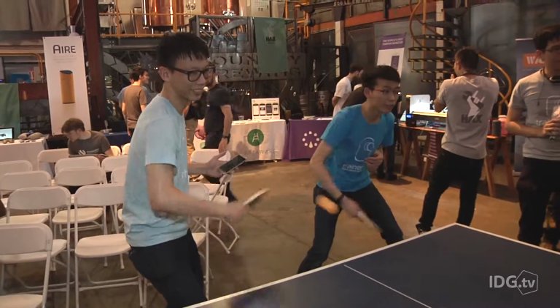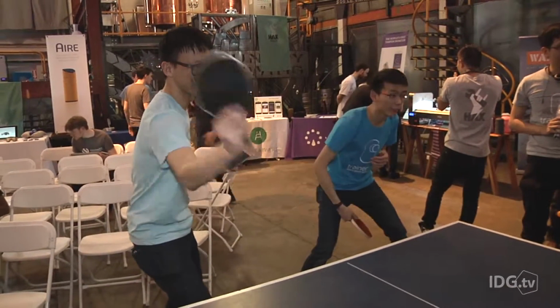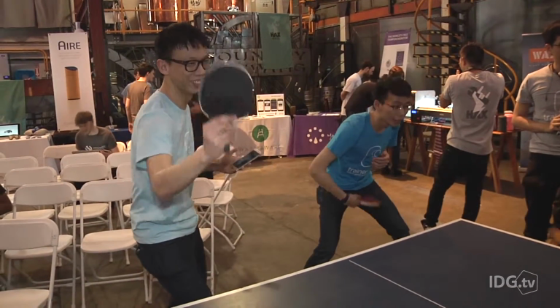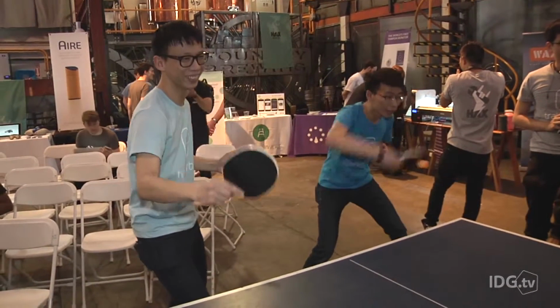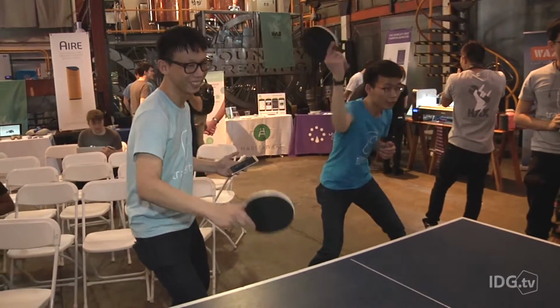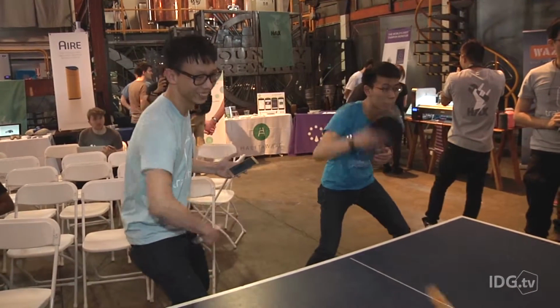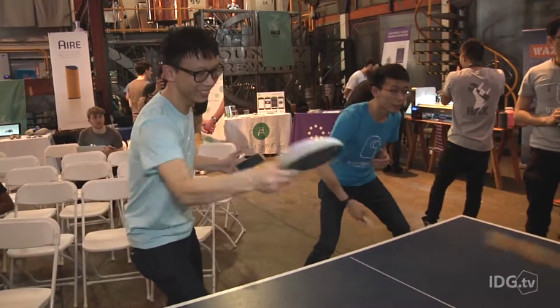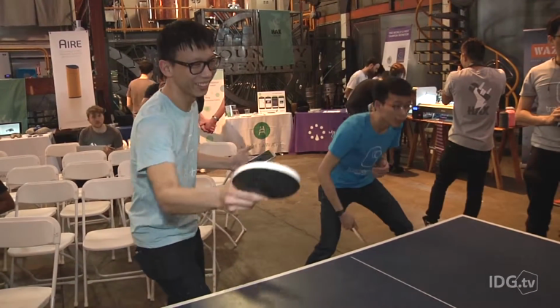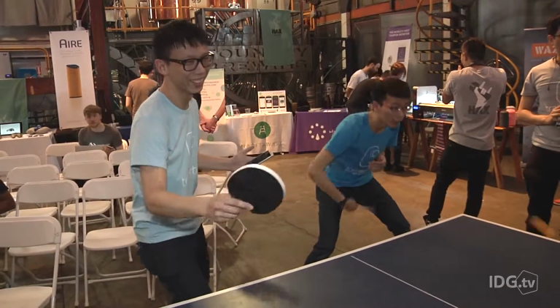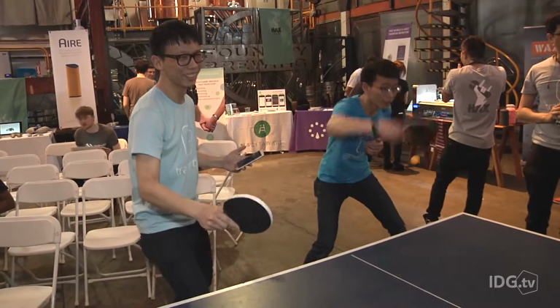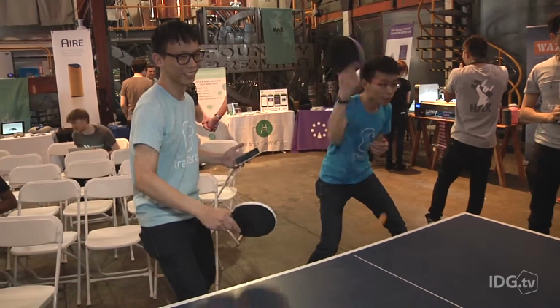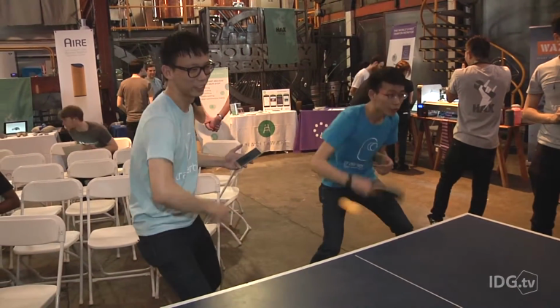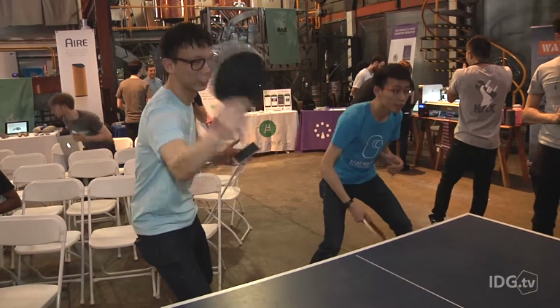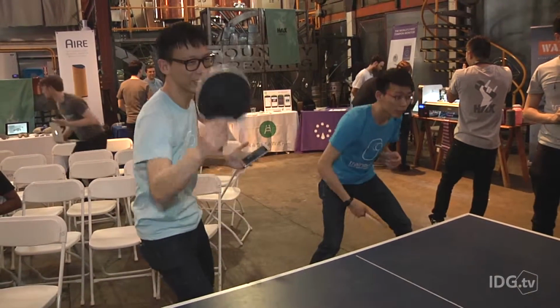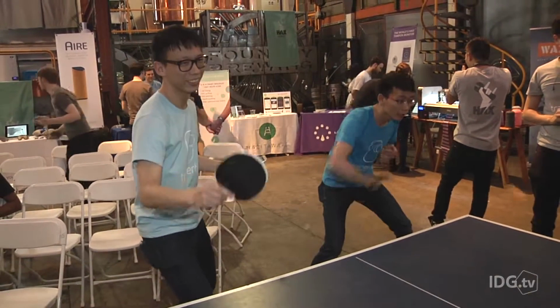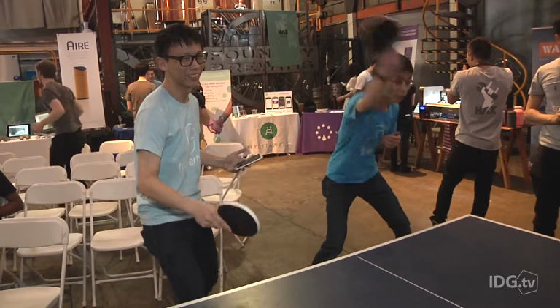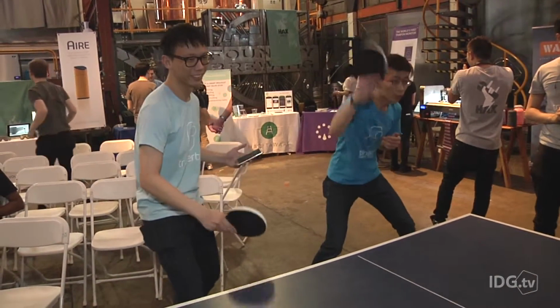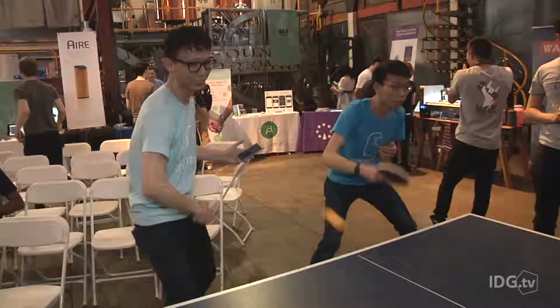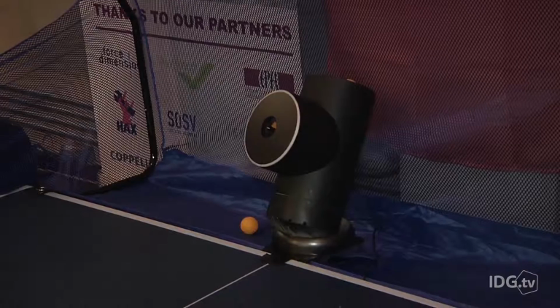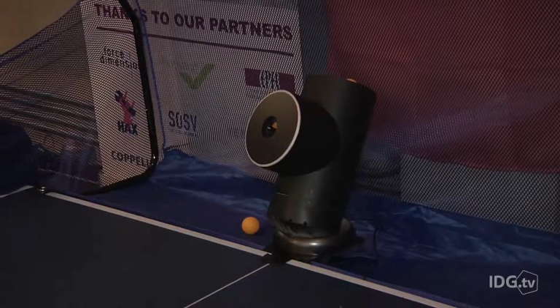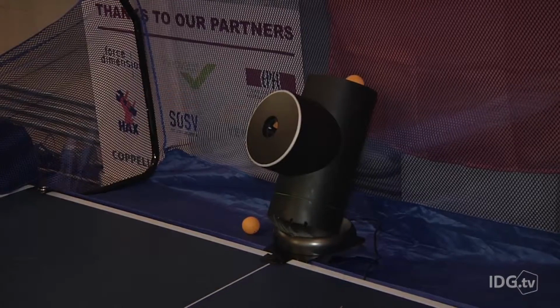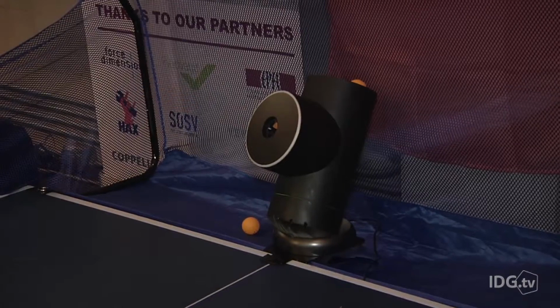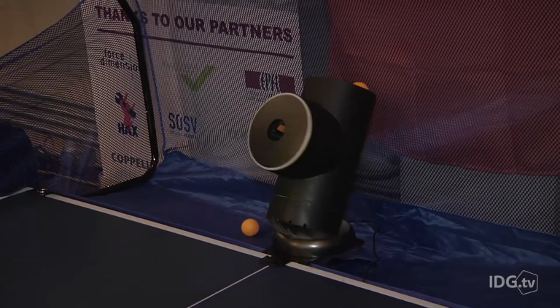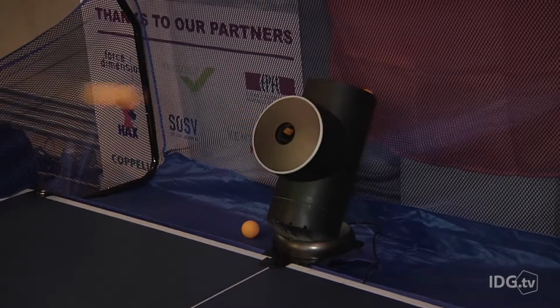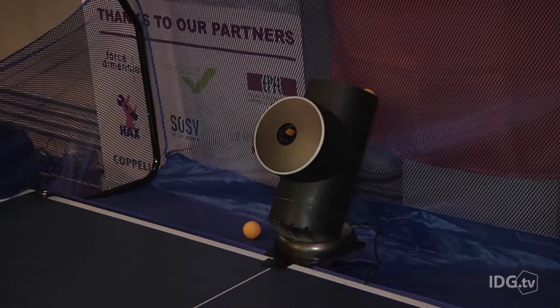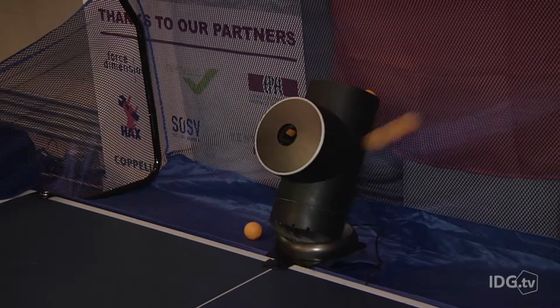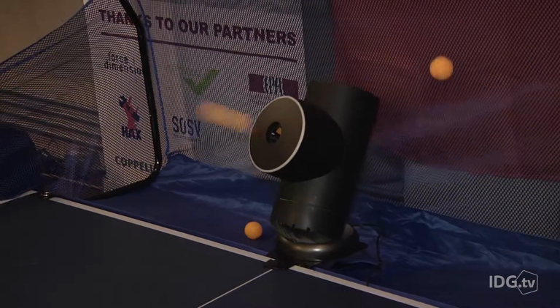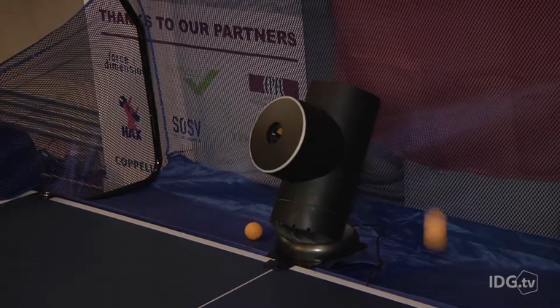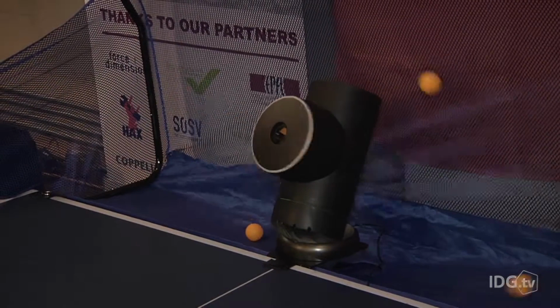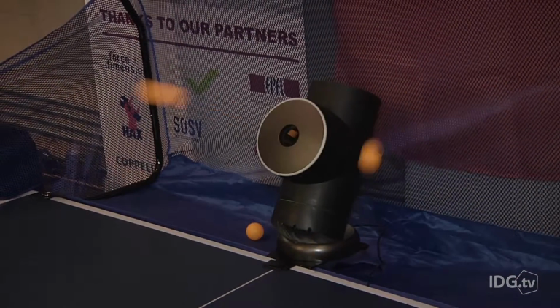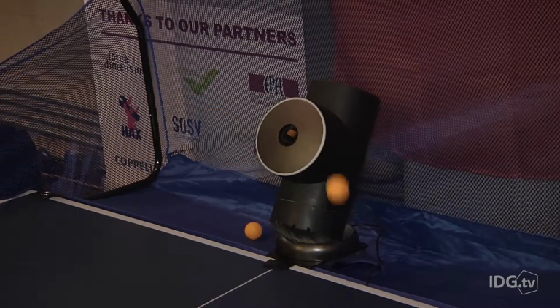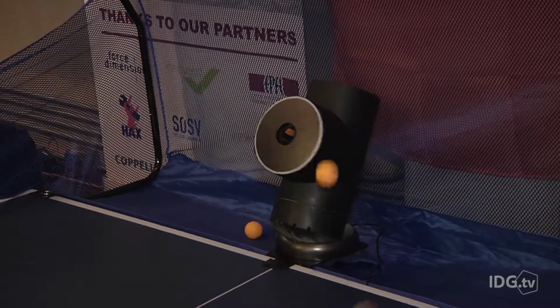It can be hard to find the perfect partner, but luckily there's a bot for that — well, at least when it comes to ping pong.